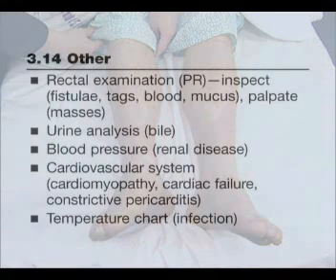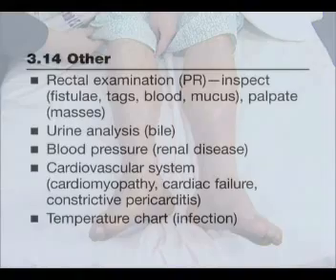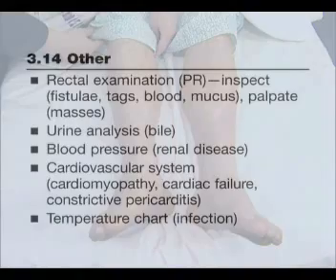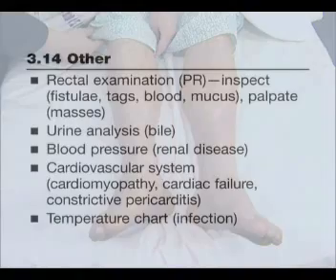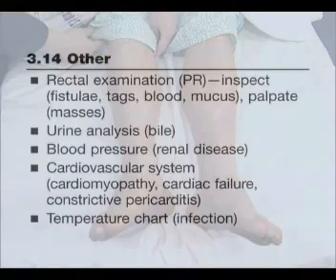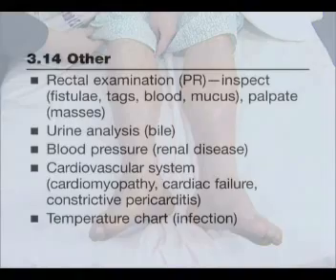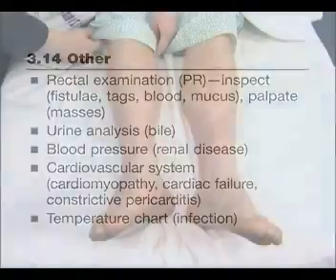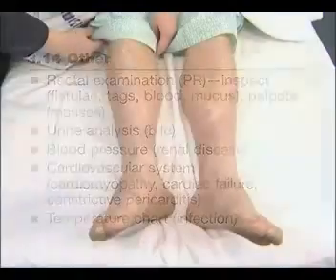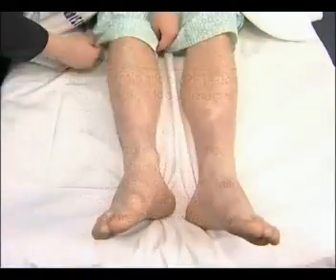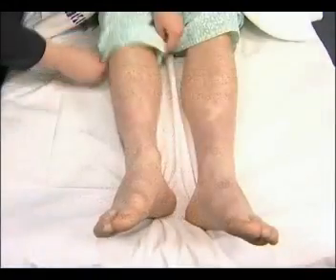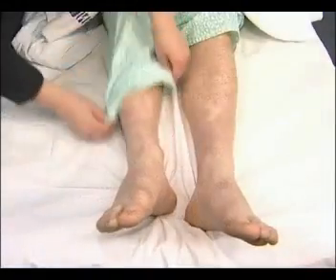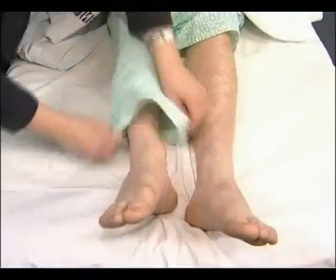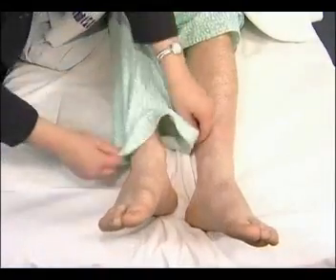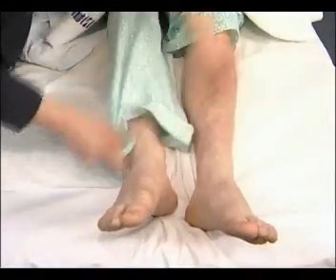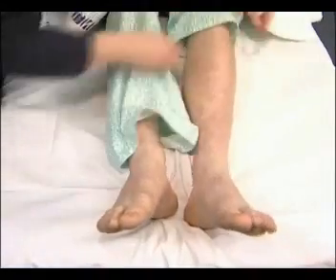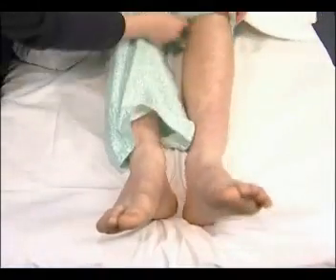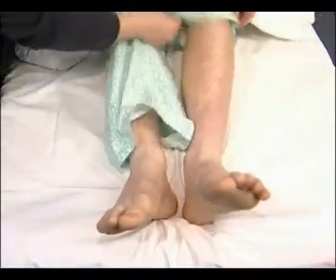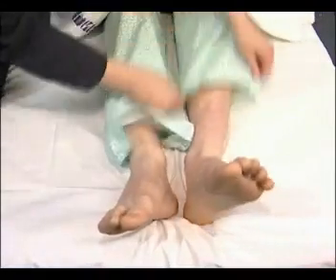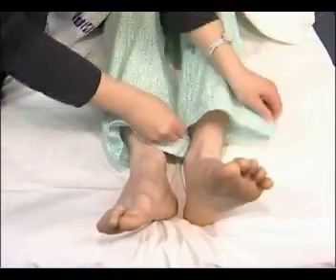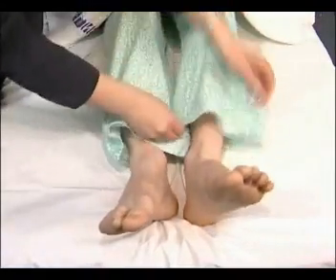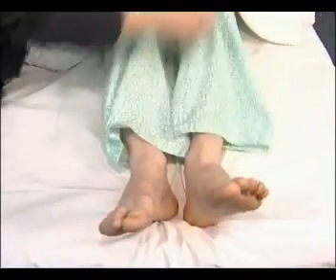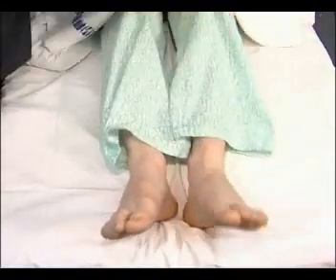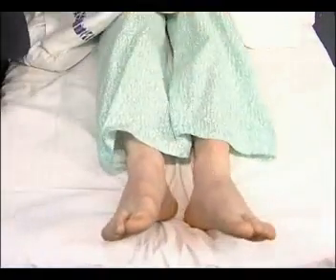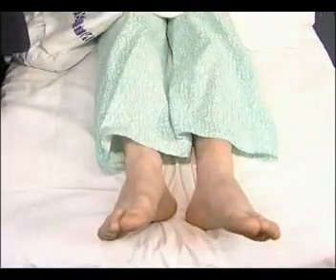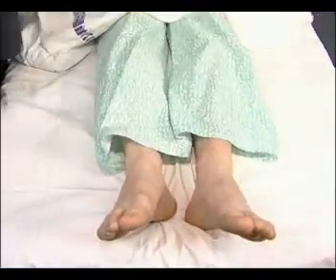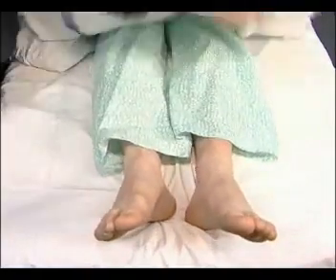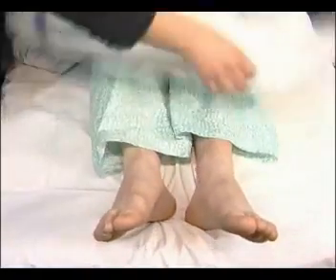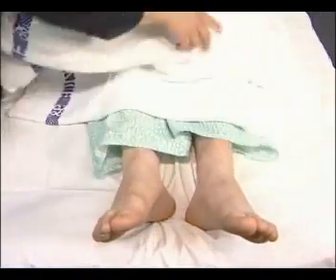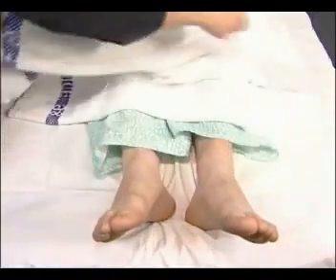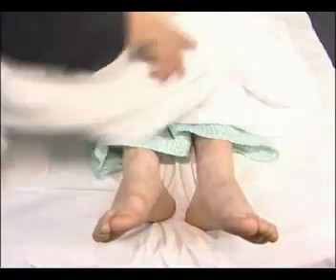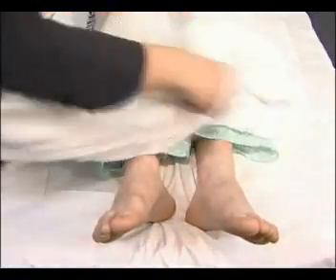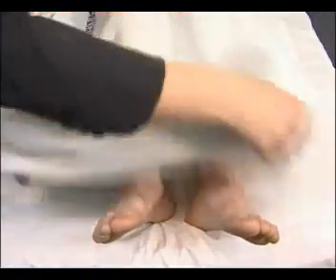The examination should finish with a rectal examination and, if indicated, a cardiovascular assessment.